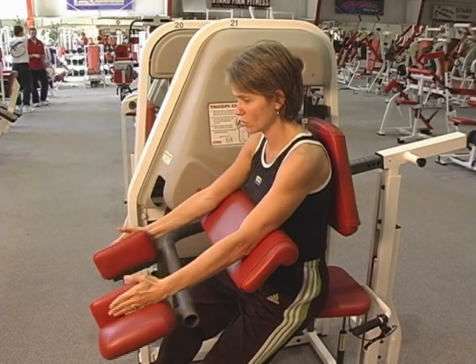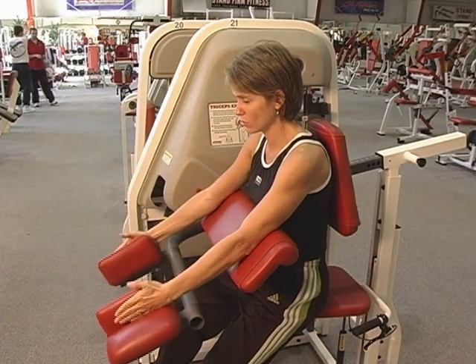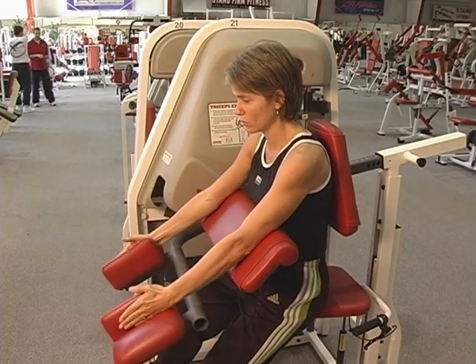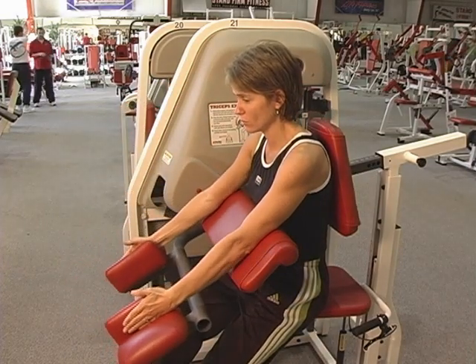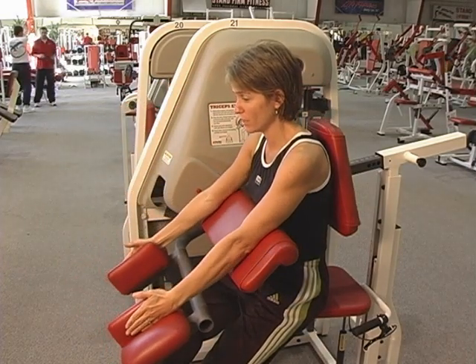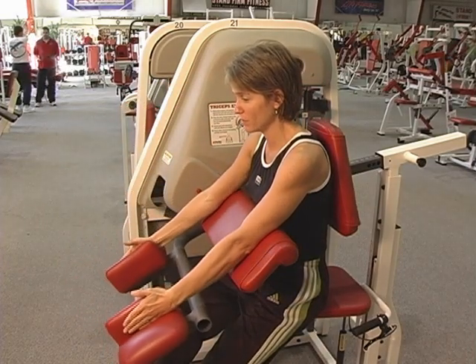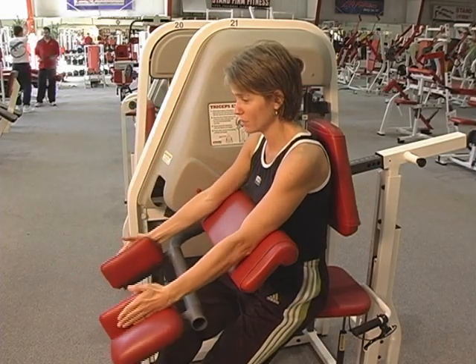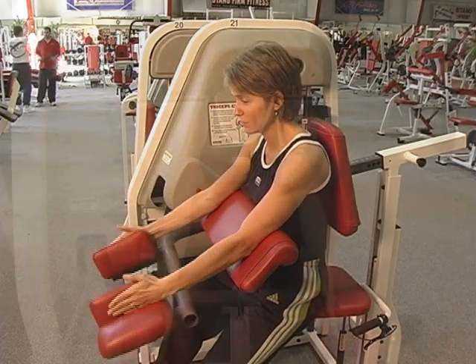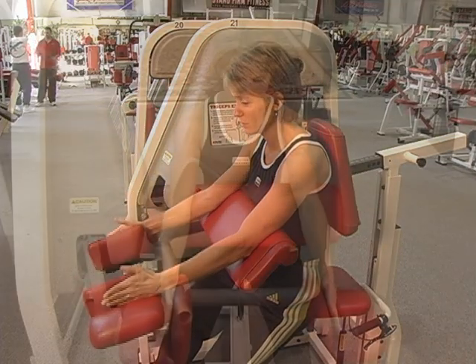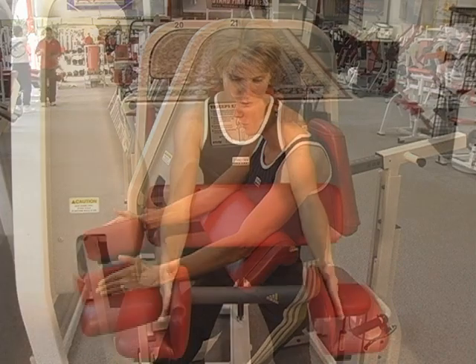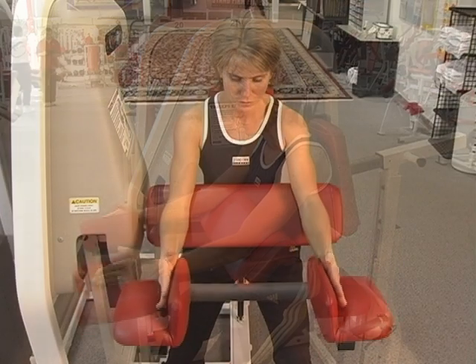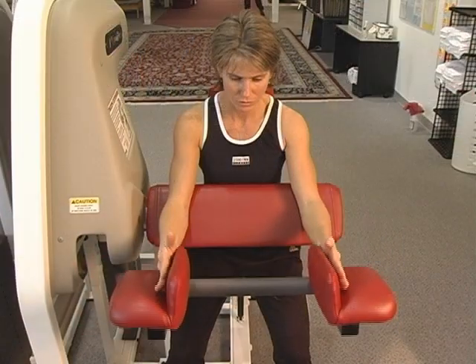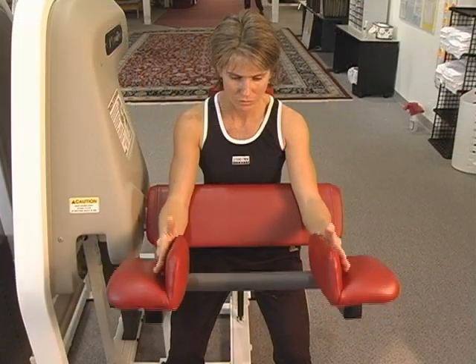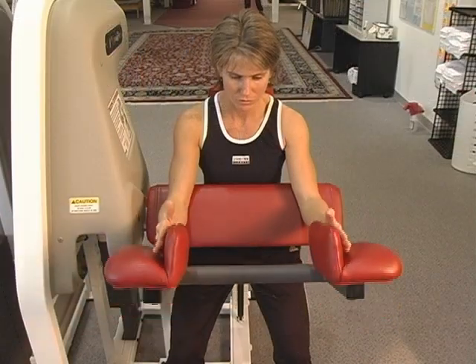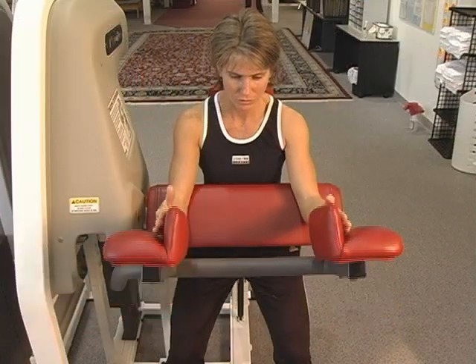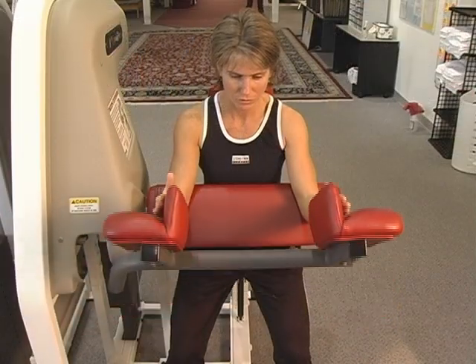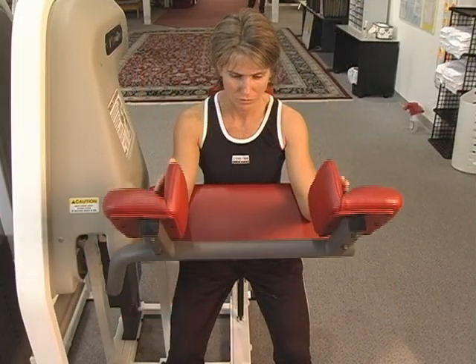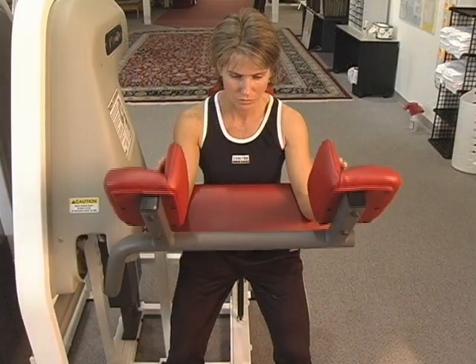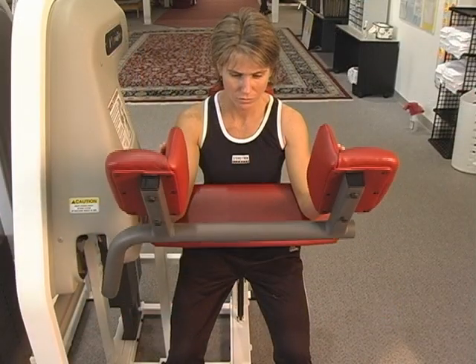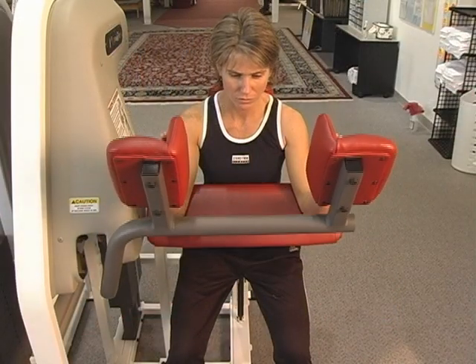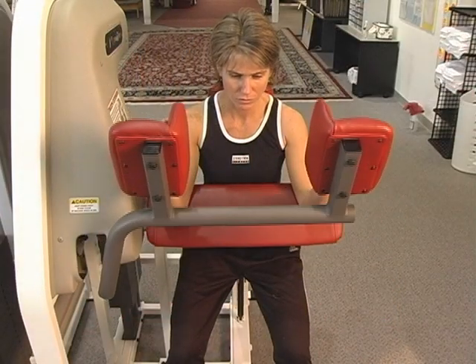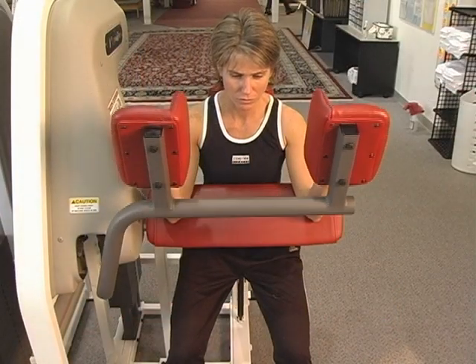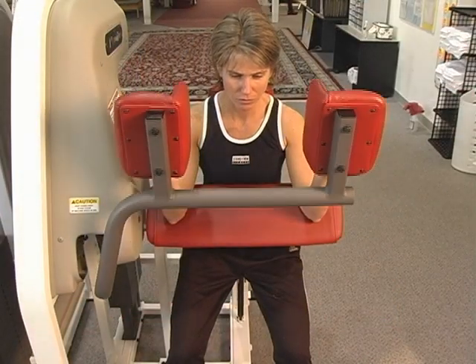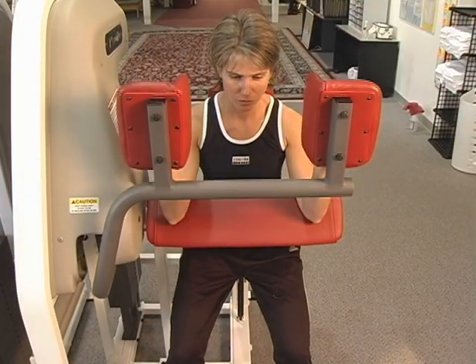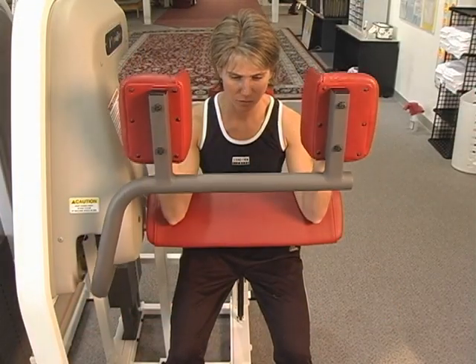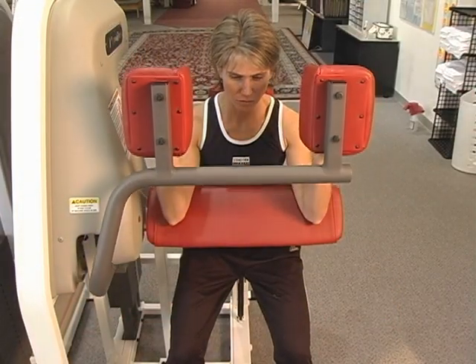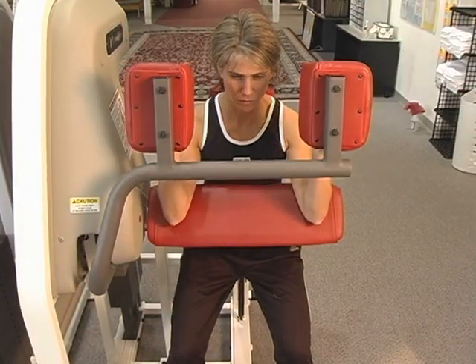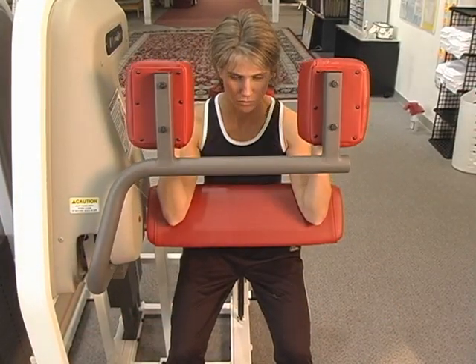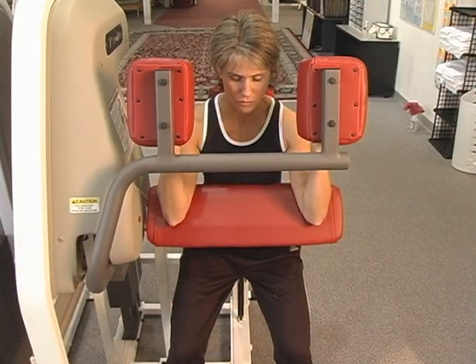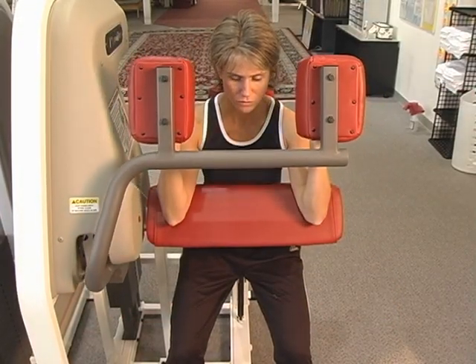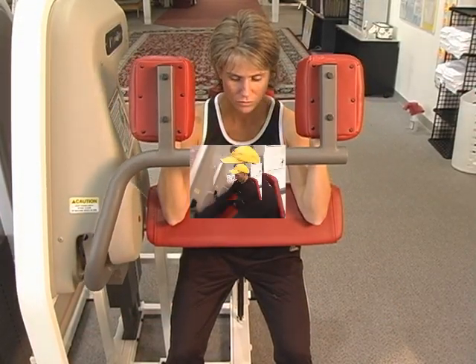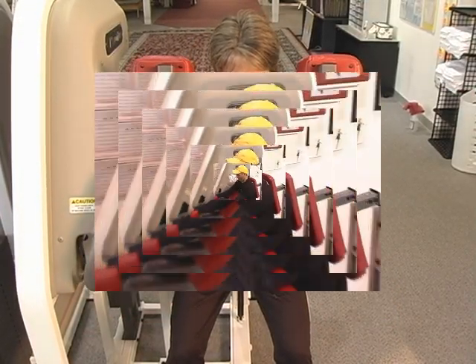If you're not lined up properly, you're putting shearing forces on the joints and you're not working the muscles with proper biomechanics, or how the equipment was designed.